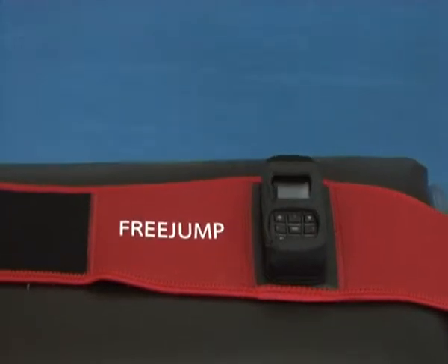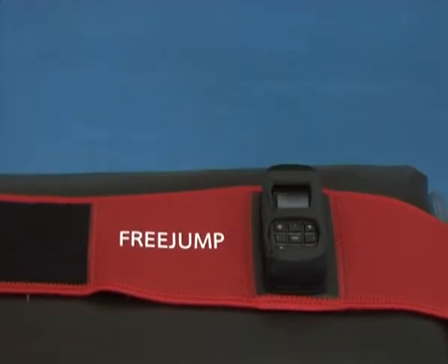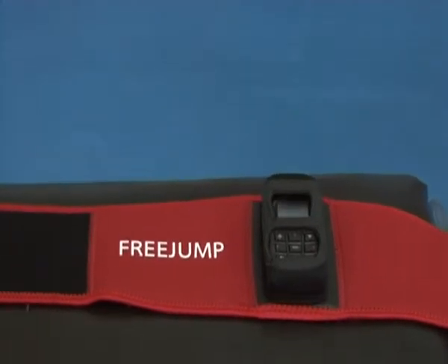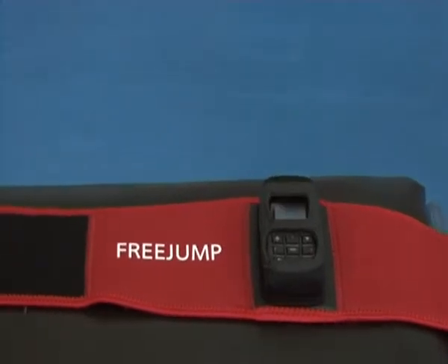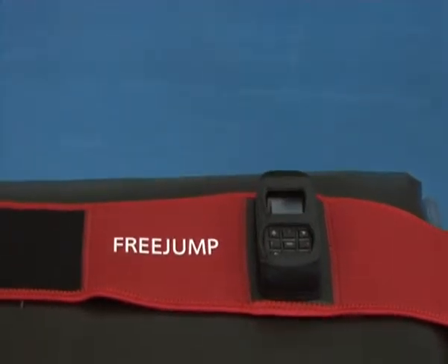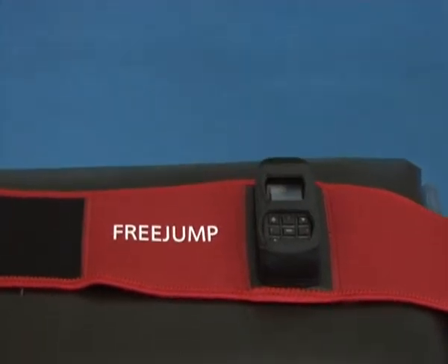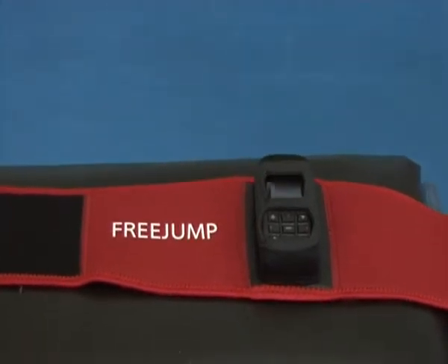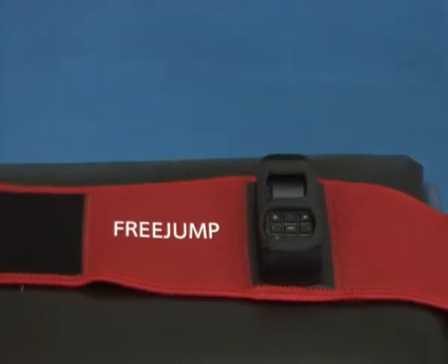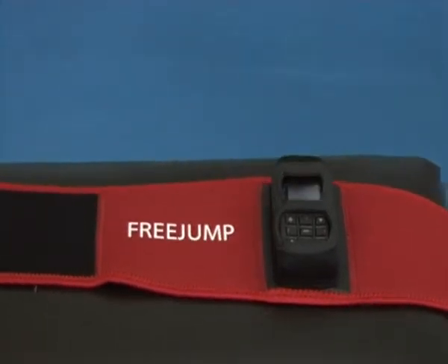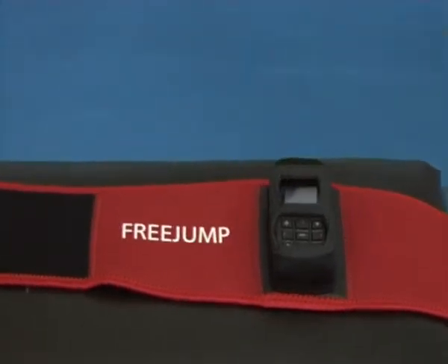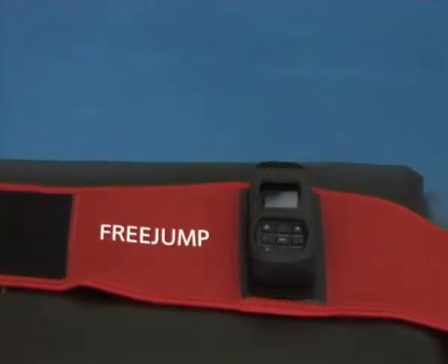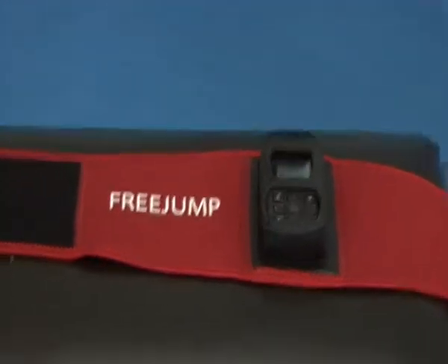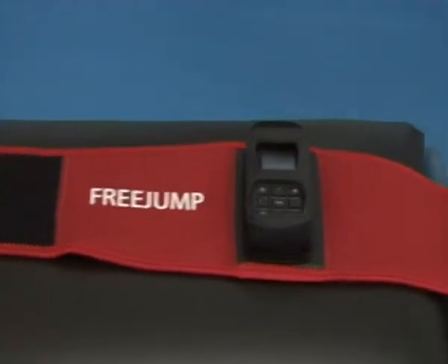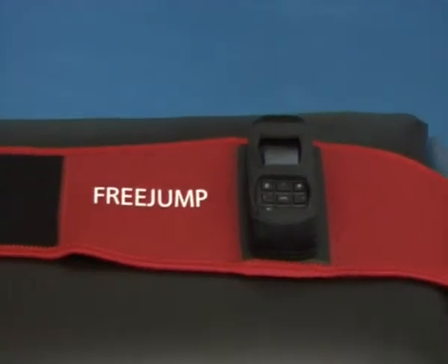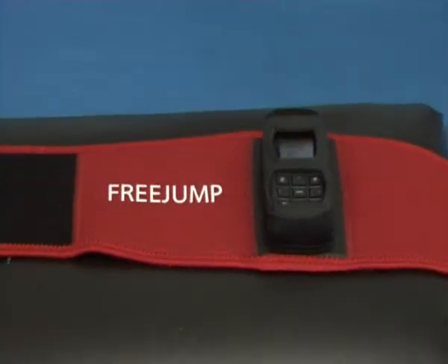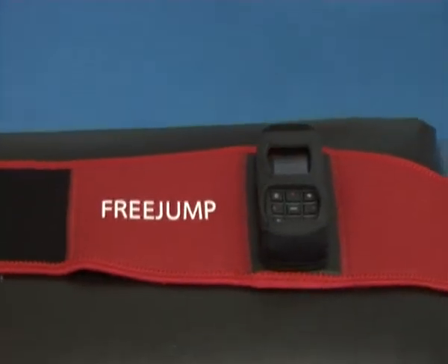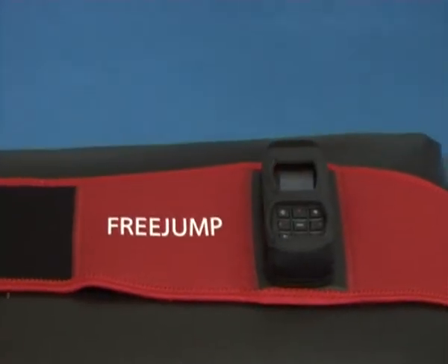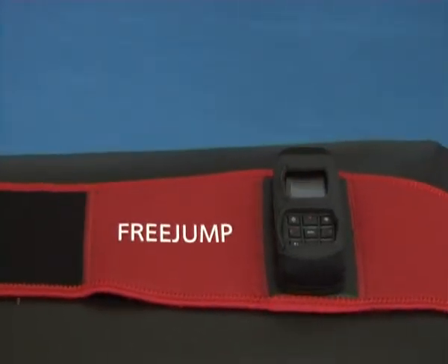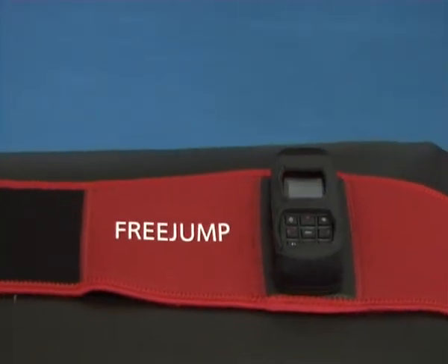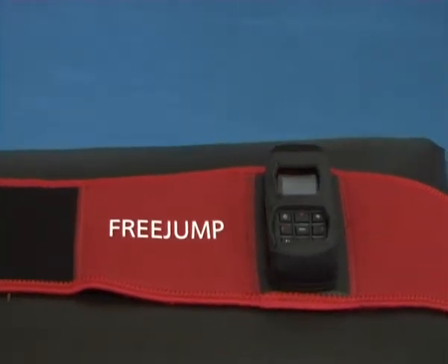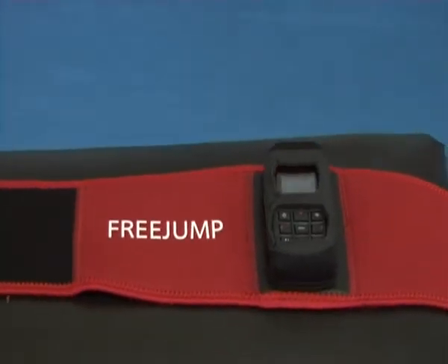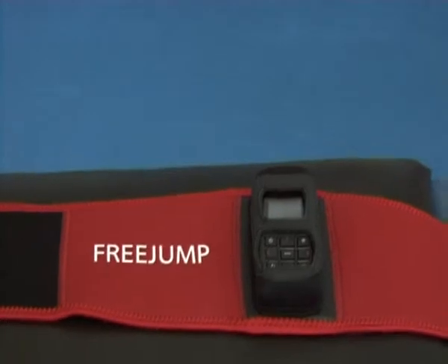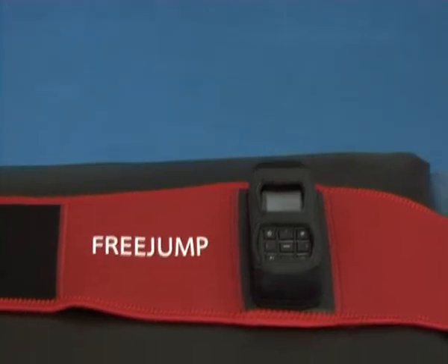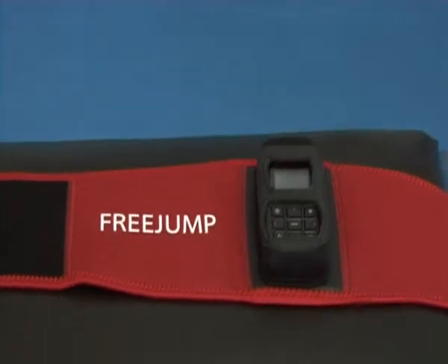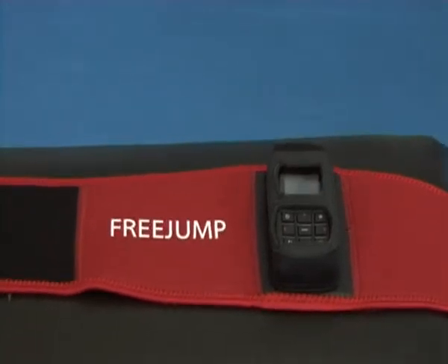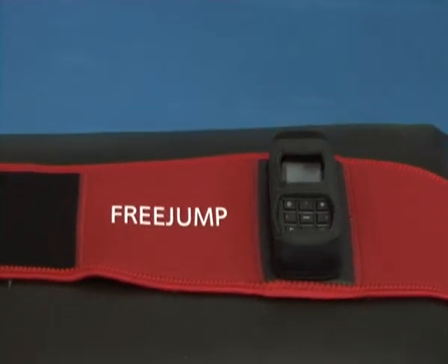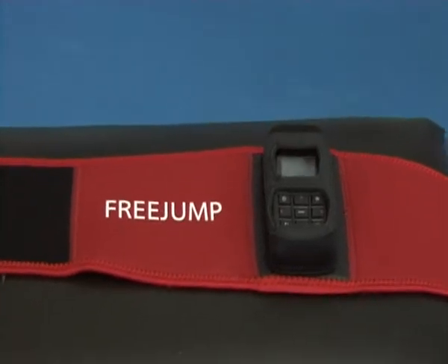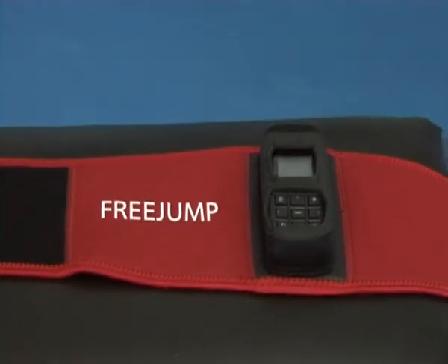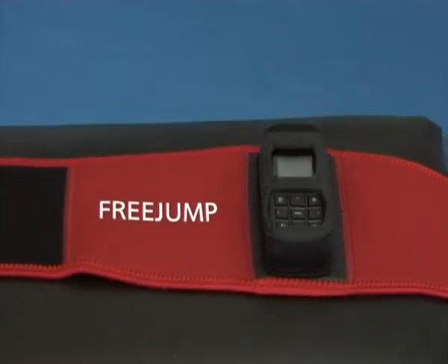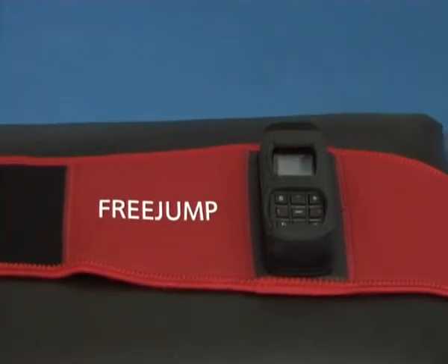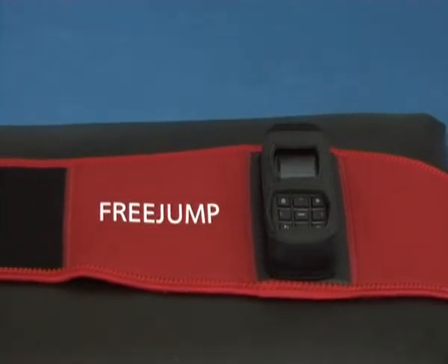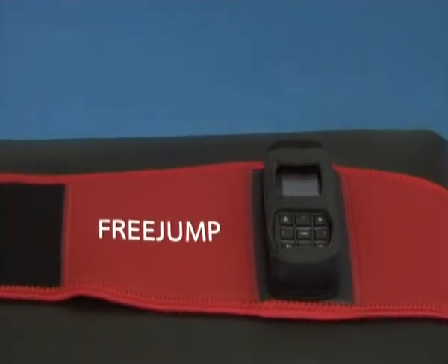Hello, this is Munir from Sensorize. I'm going to show you very briefly how Free Jump works.